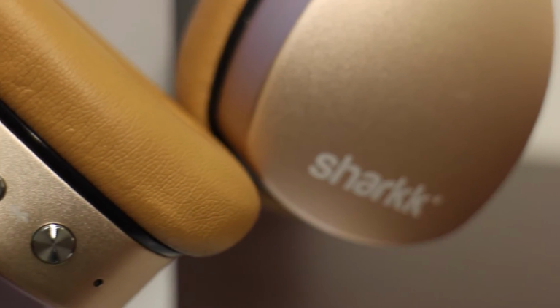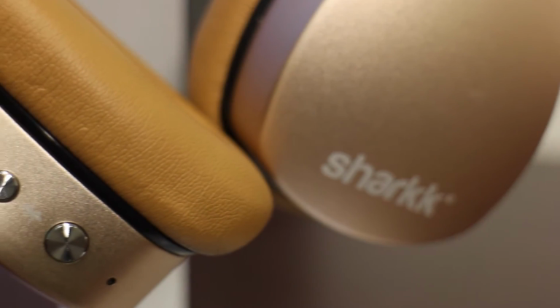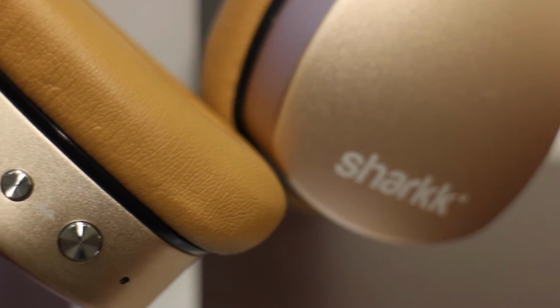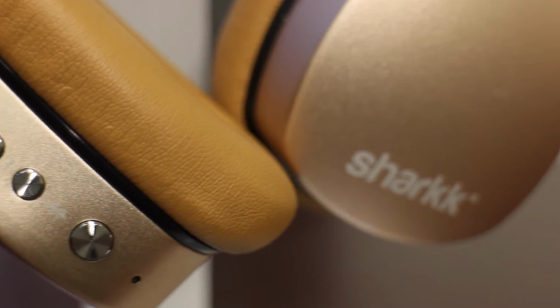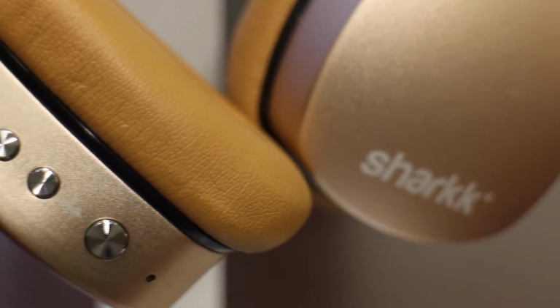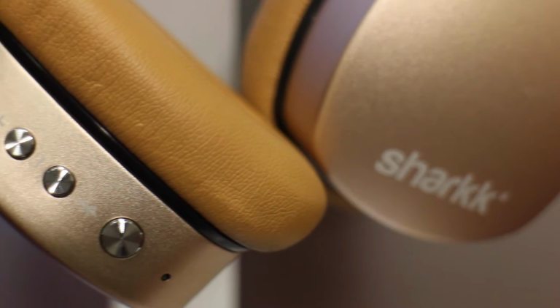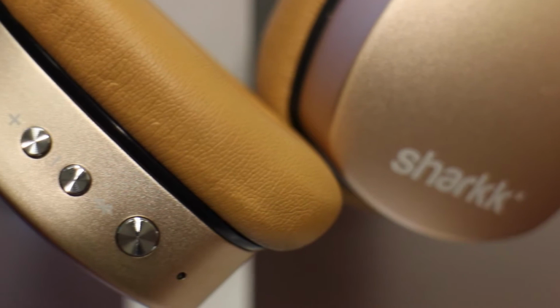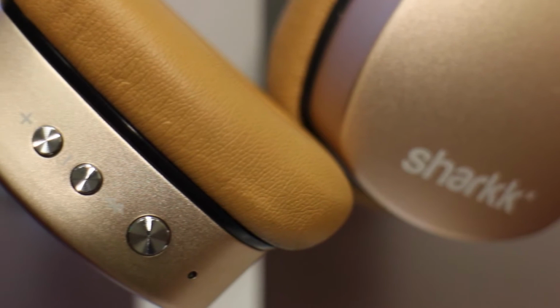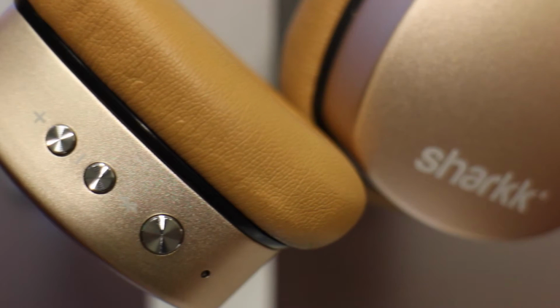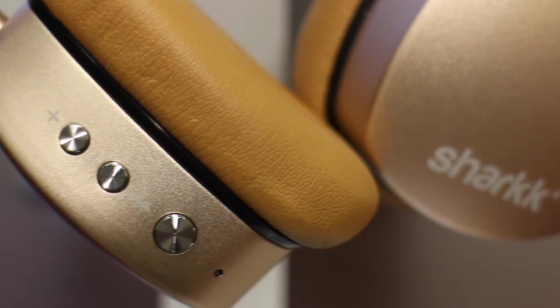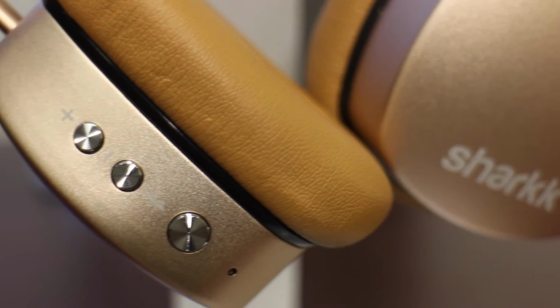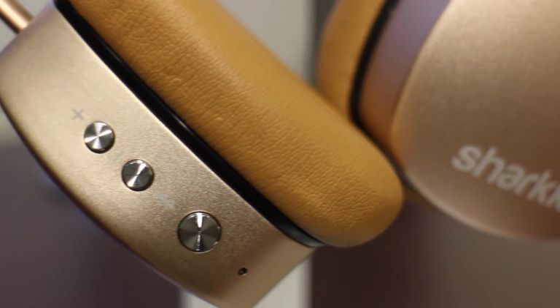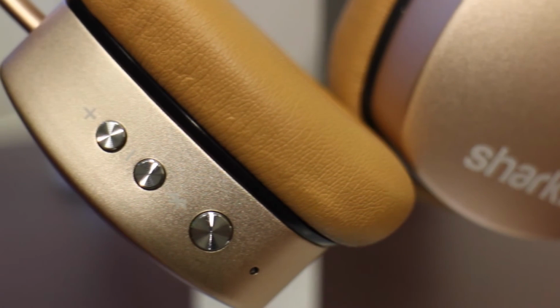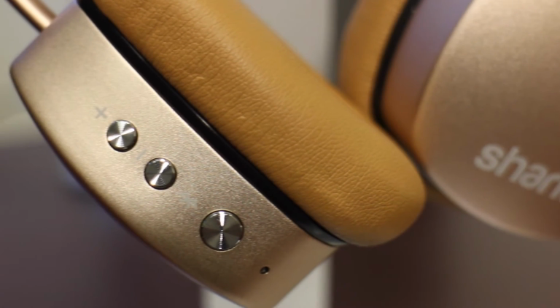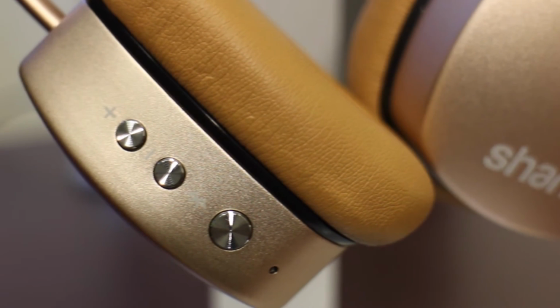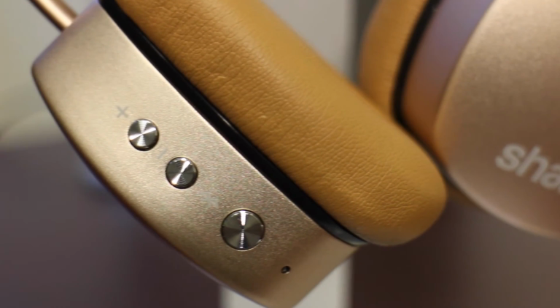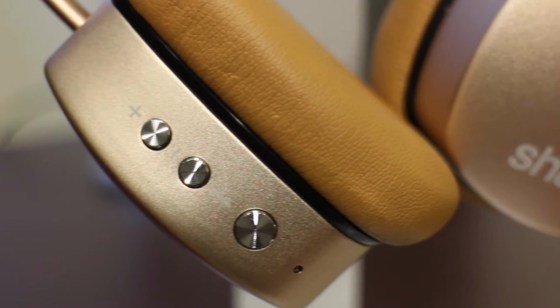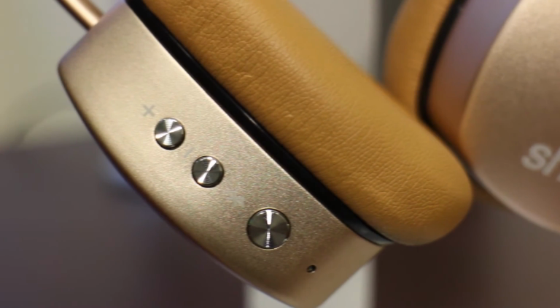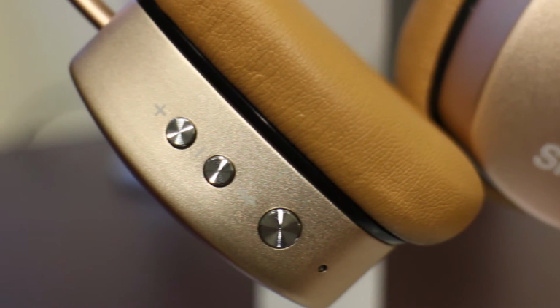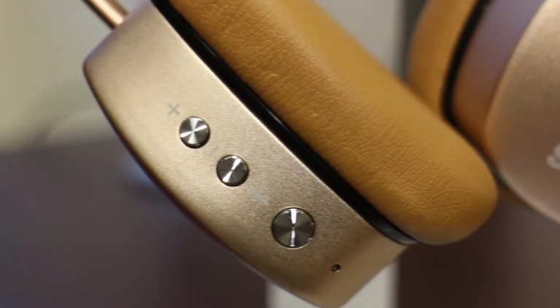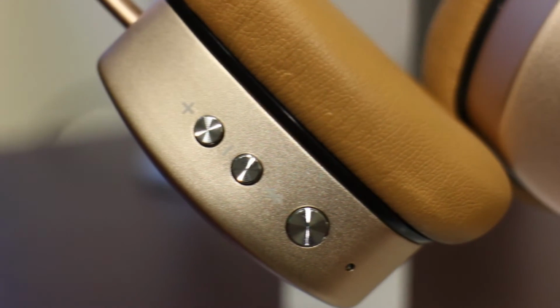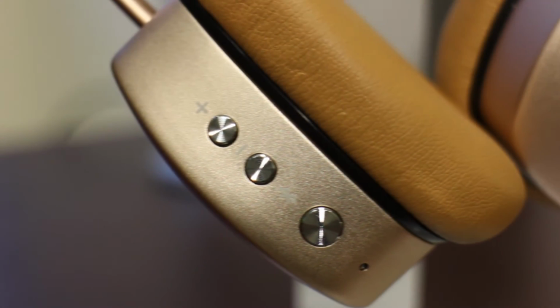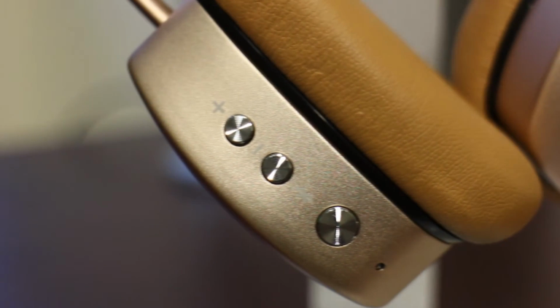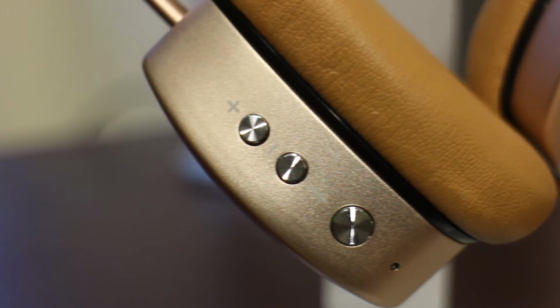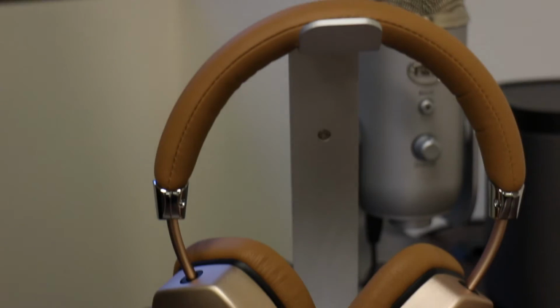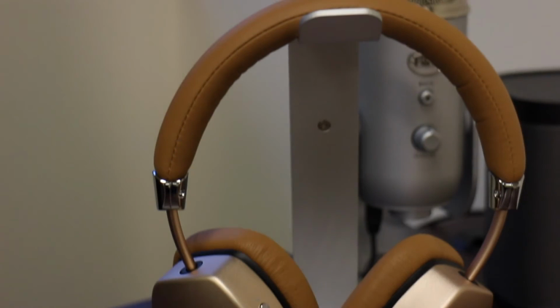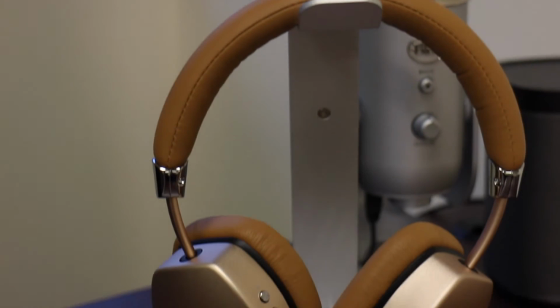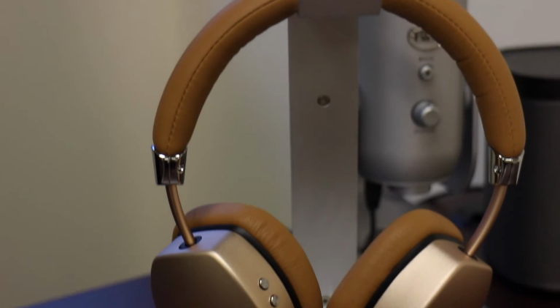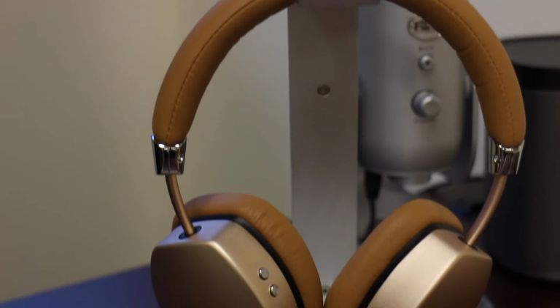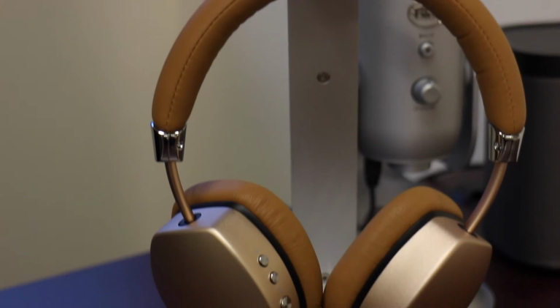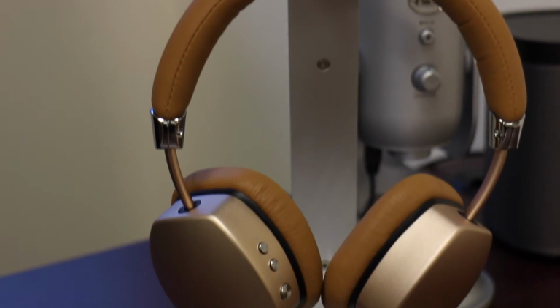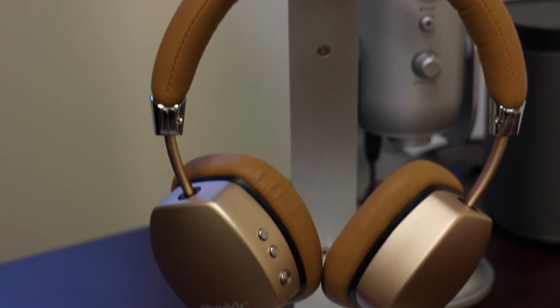The cable is included, so you're good to go. That's how we connect to the Shark Aura headphones.